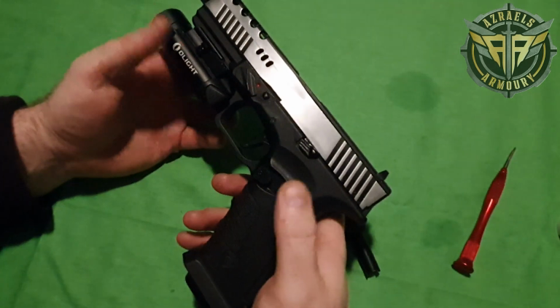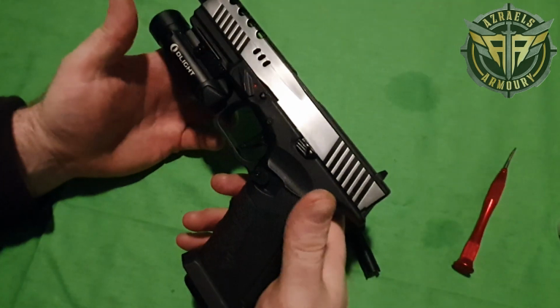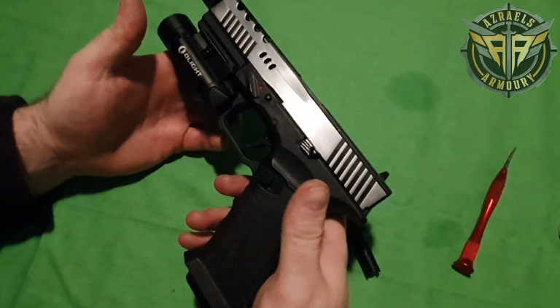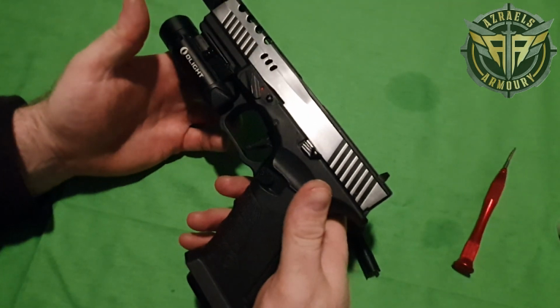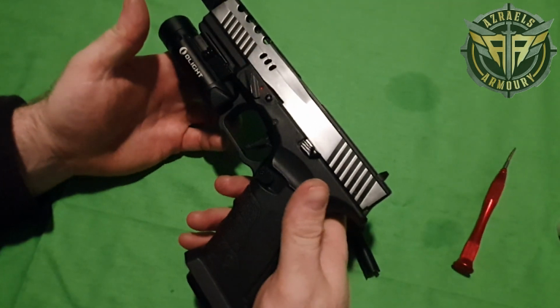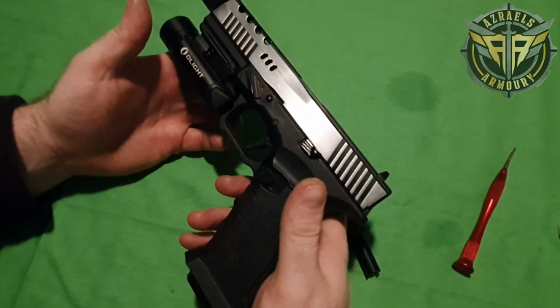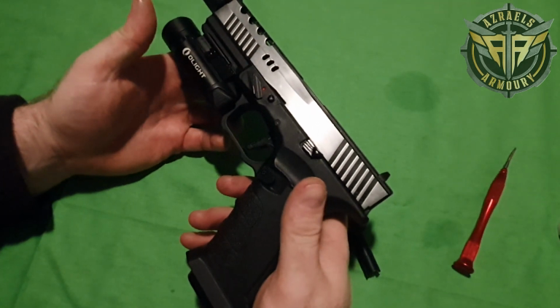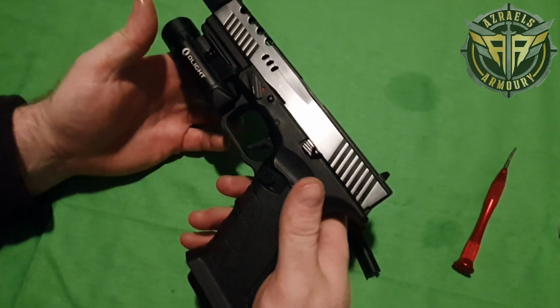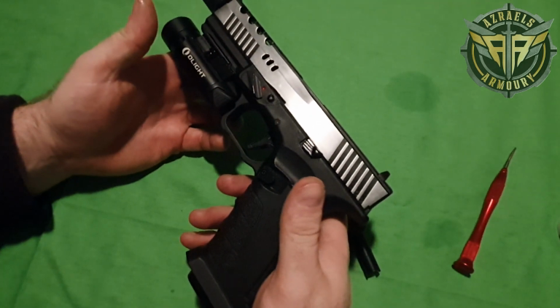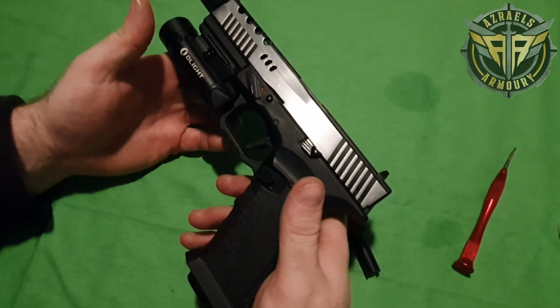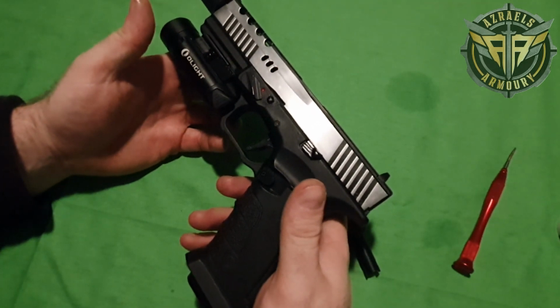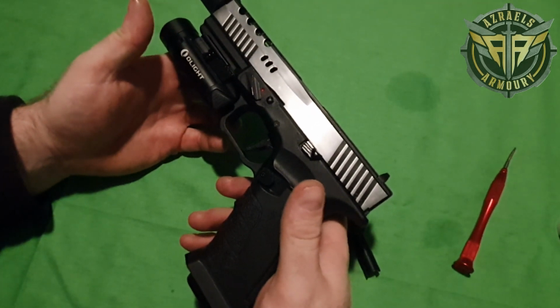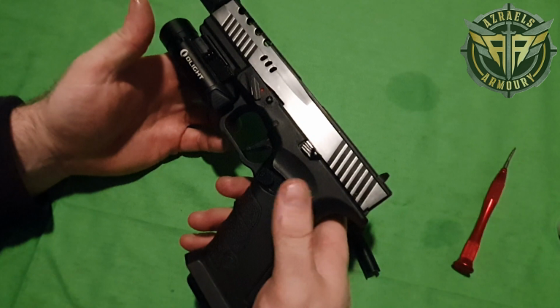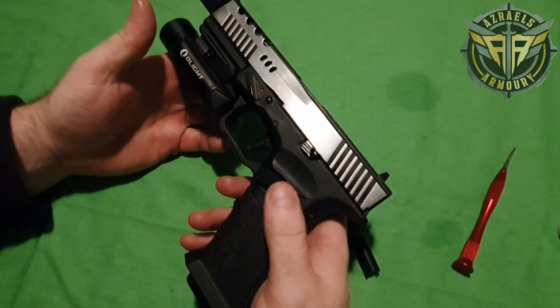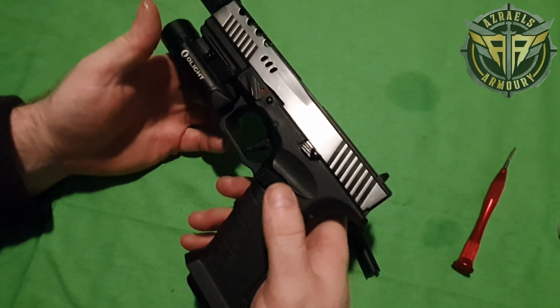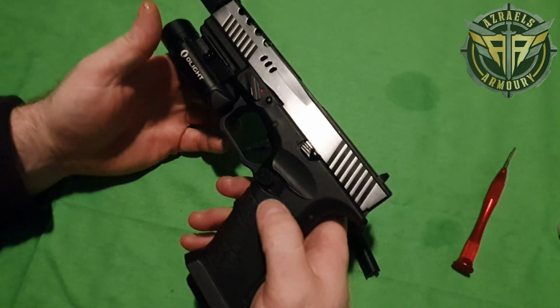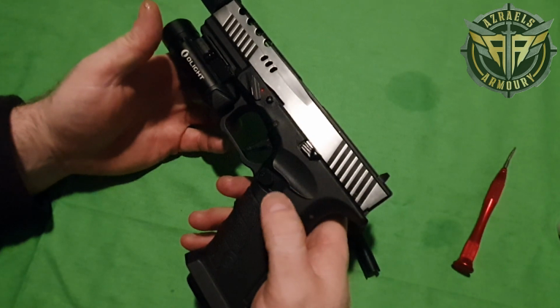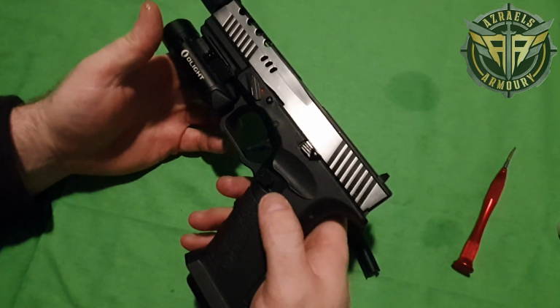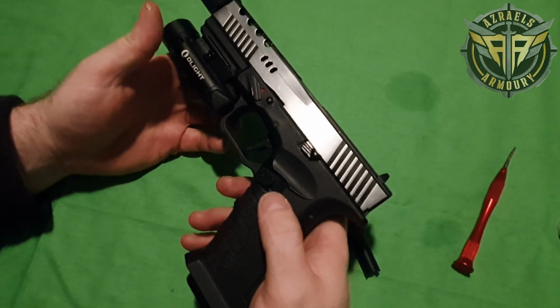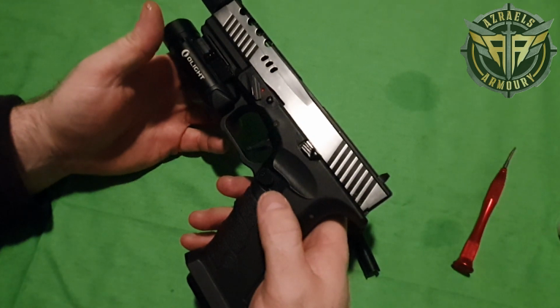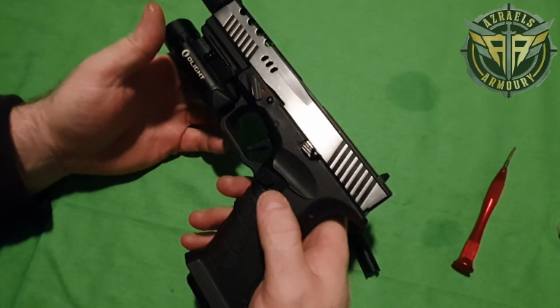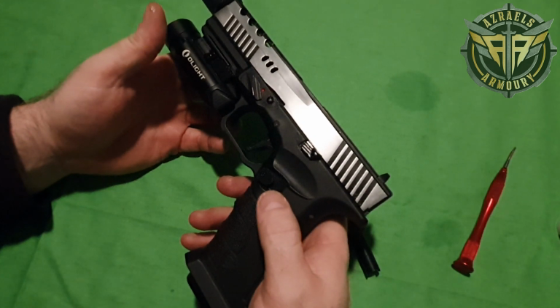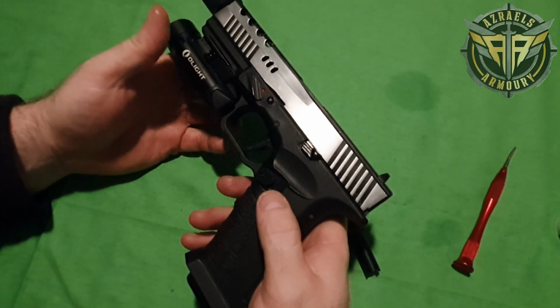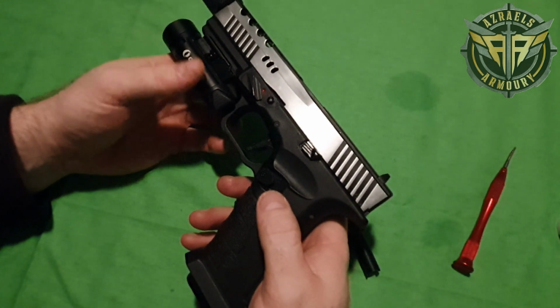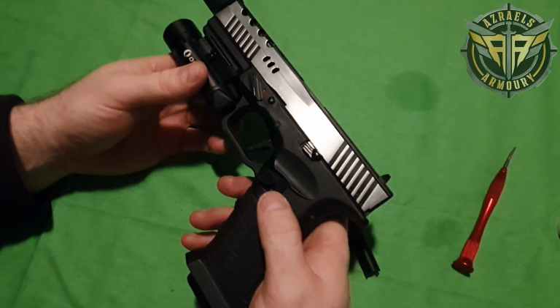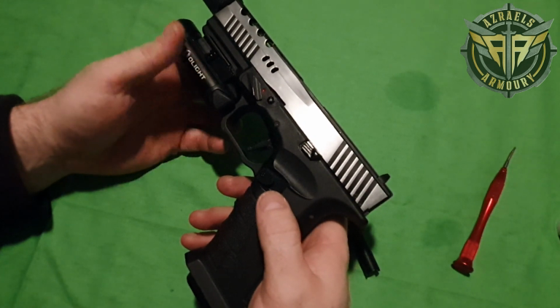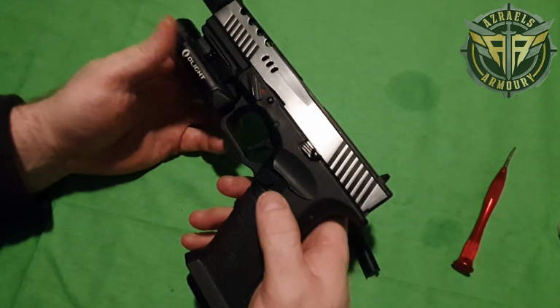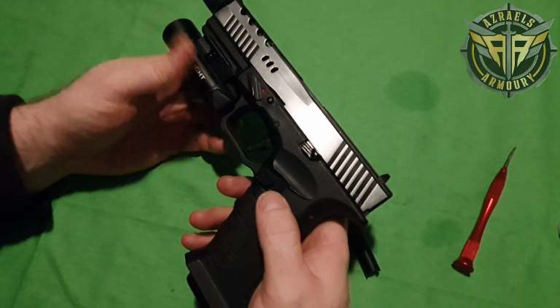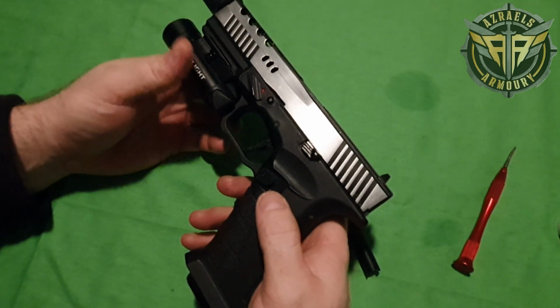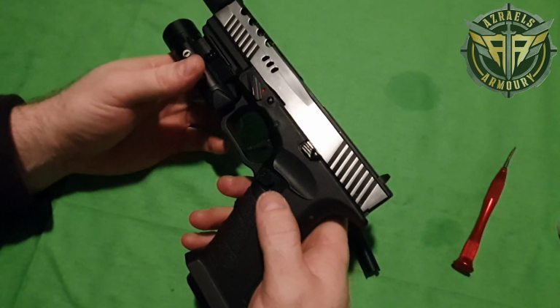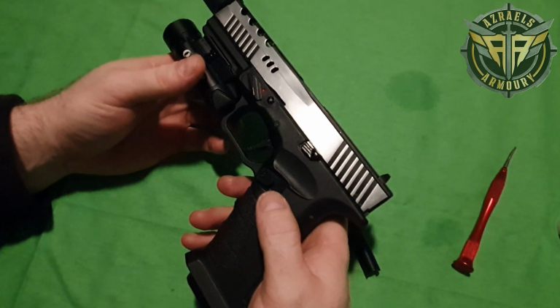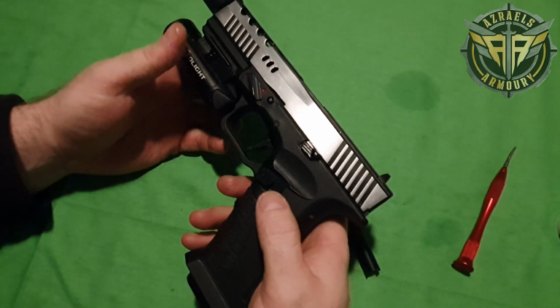If all that fails, you may just need a new valve, which we do have at Azreal's Armoury.